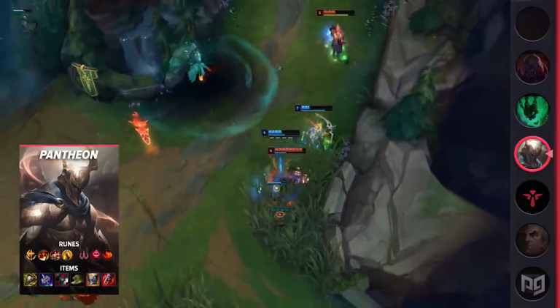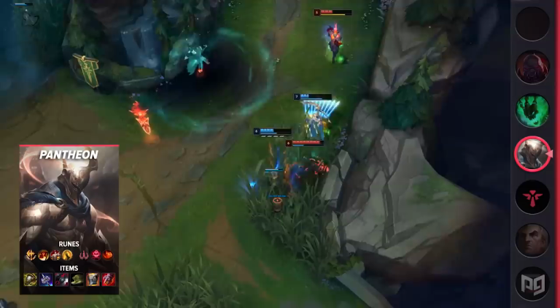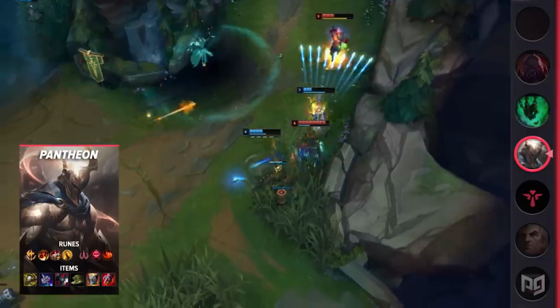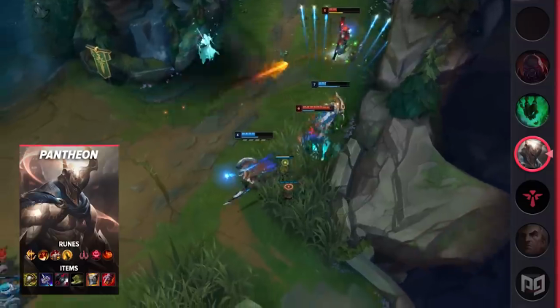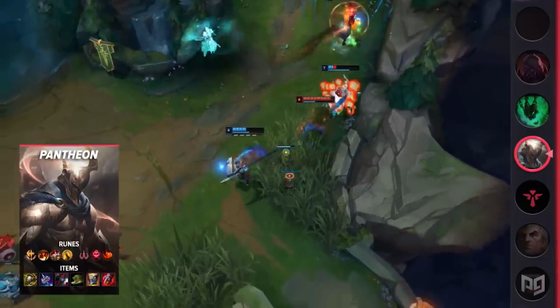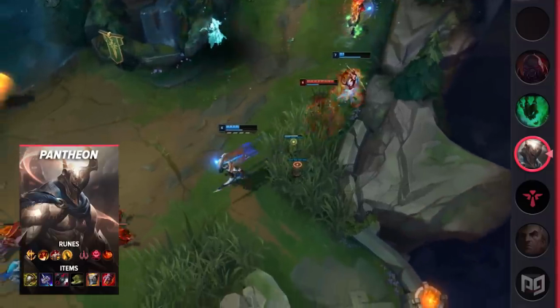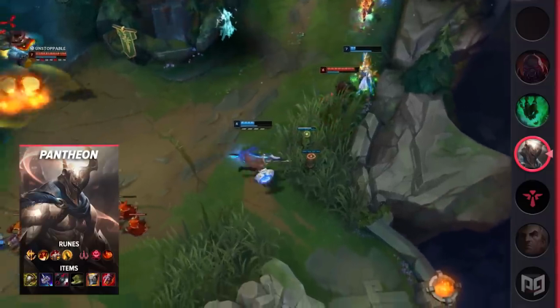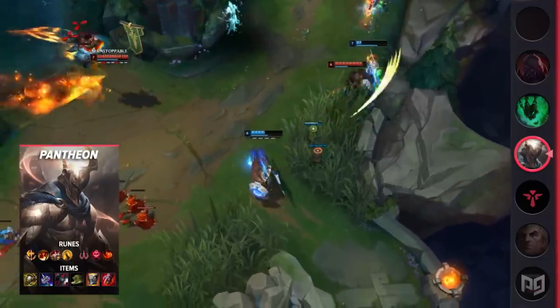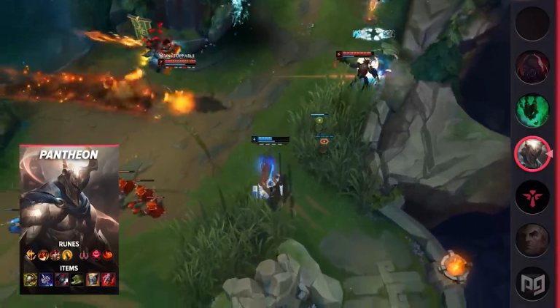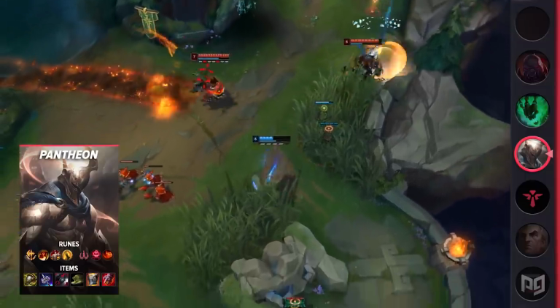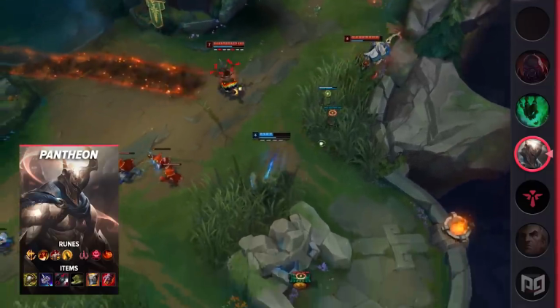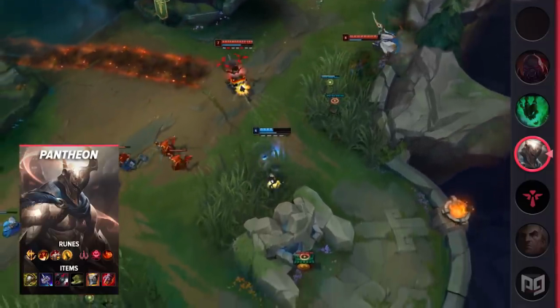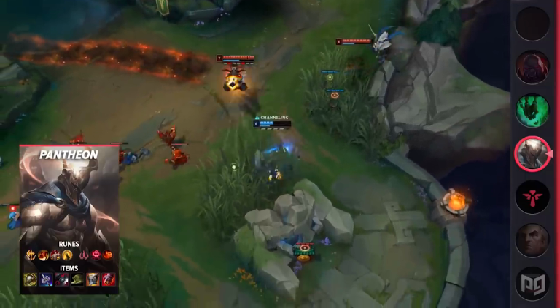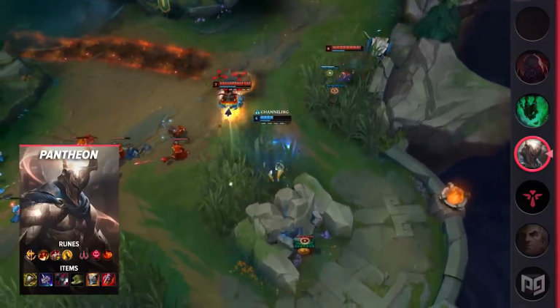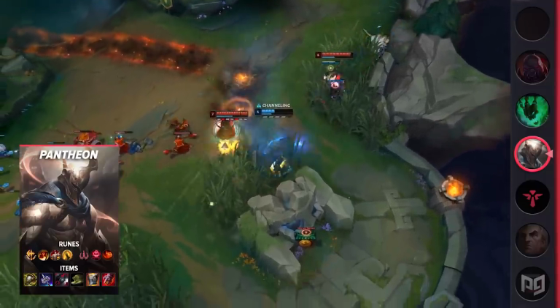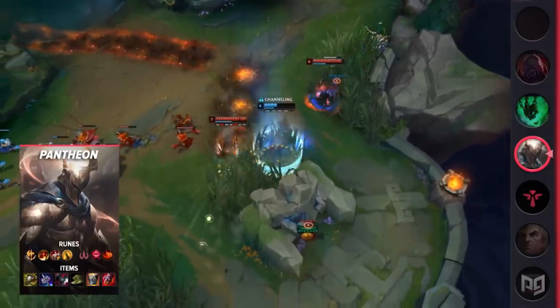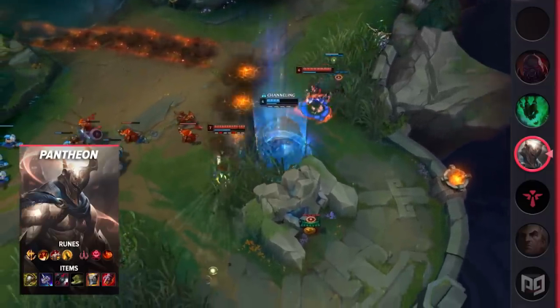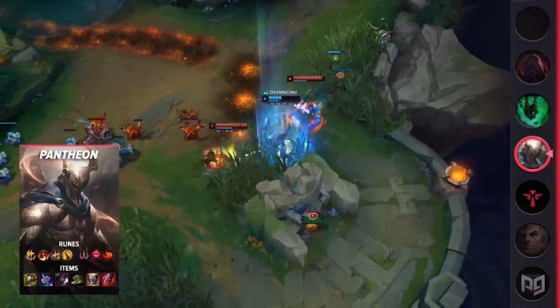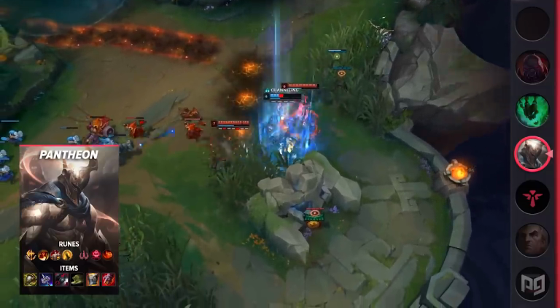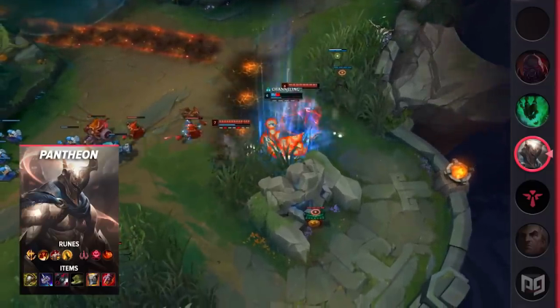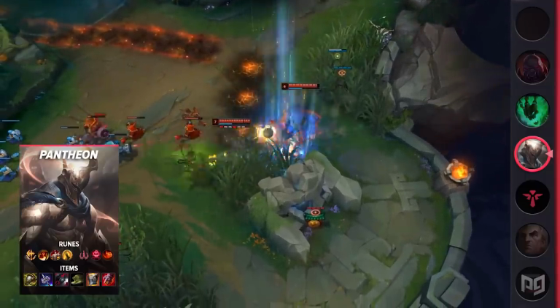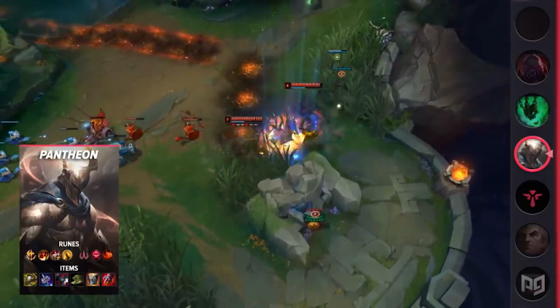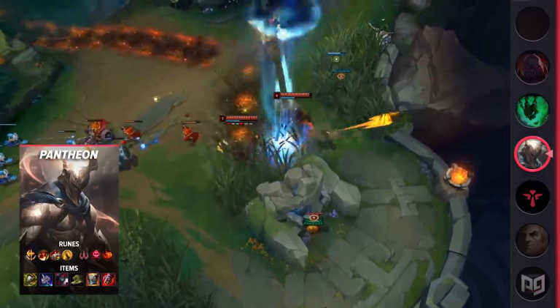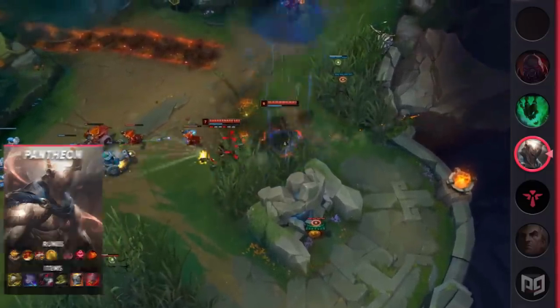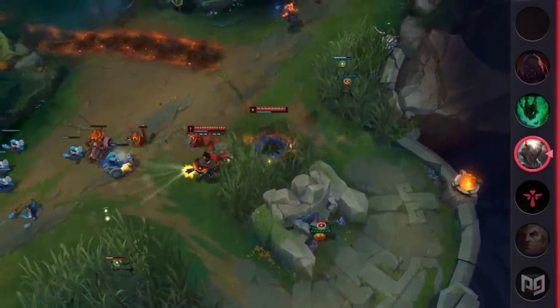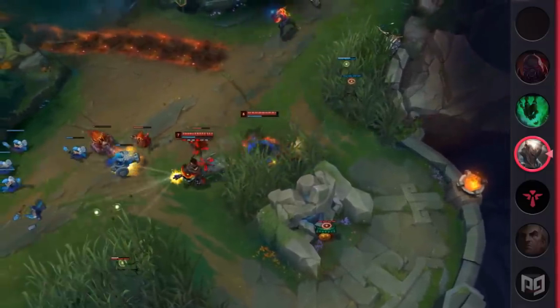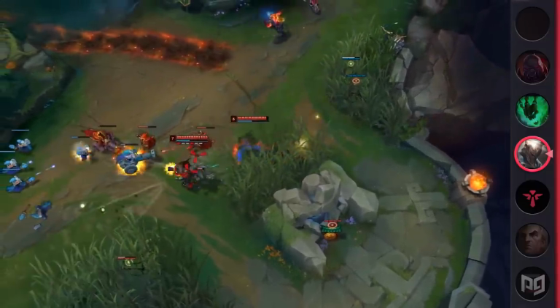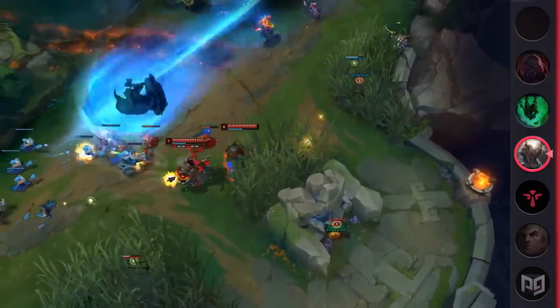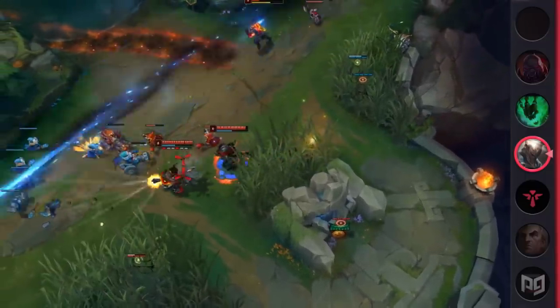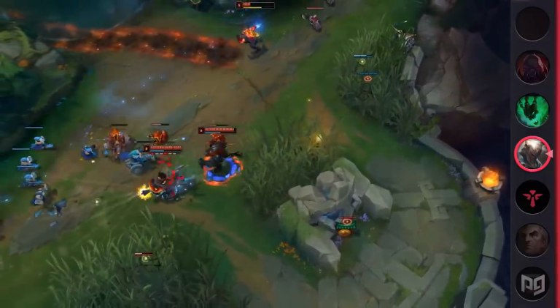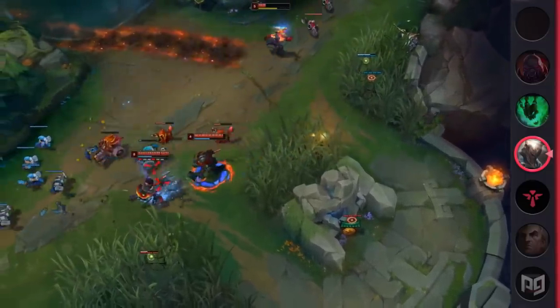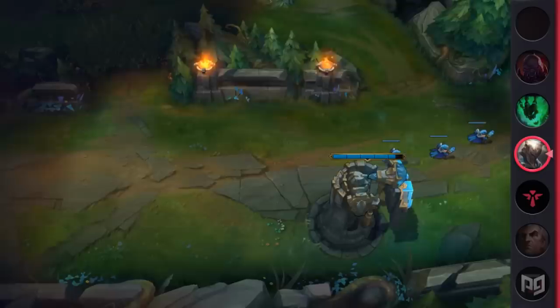An Umbral Glaive rush is nice for the extra vision denial — your opponents will have a lot less information to work with, and it'll be easier to make picks as a result.